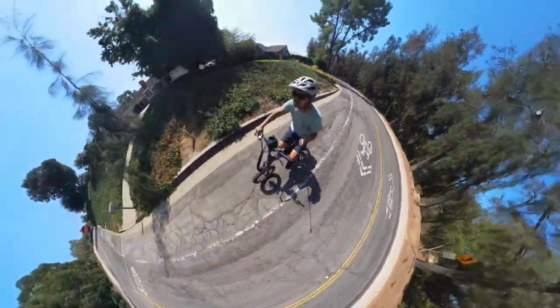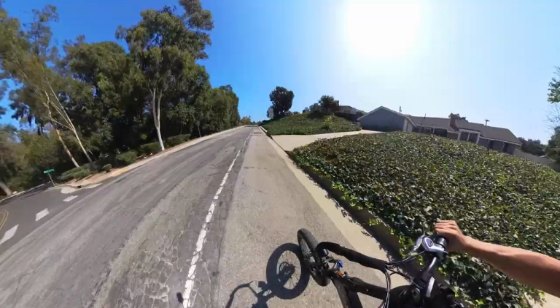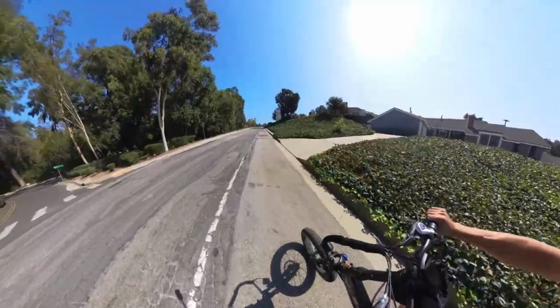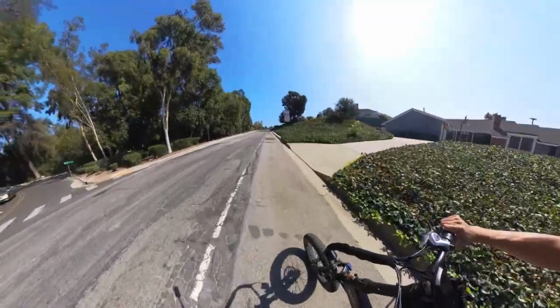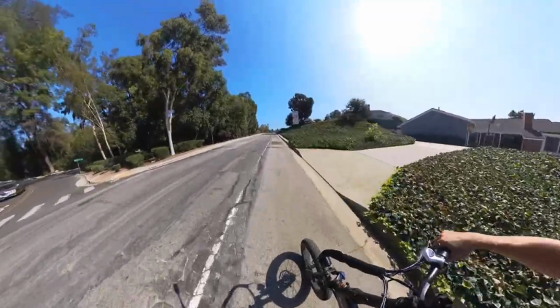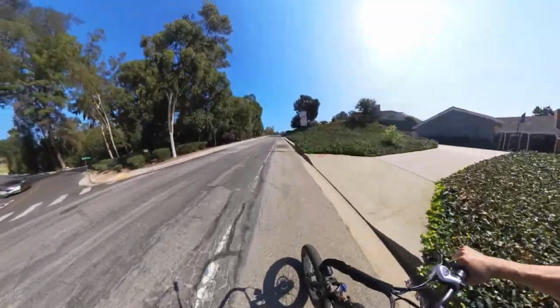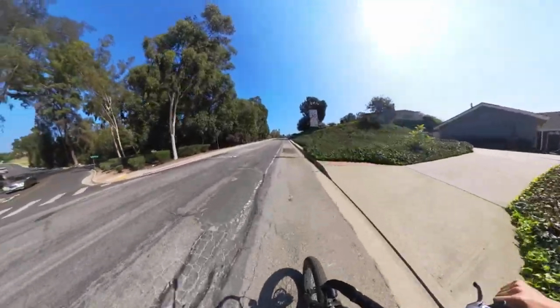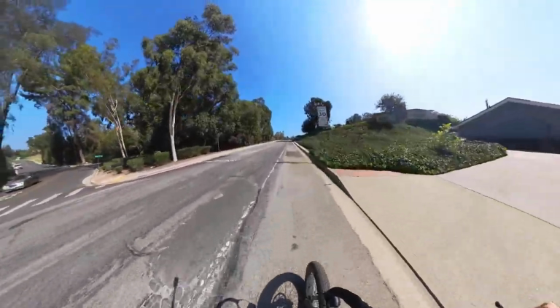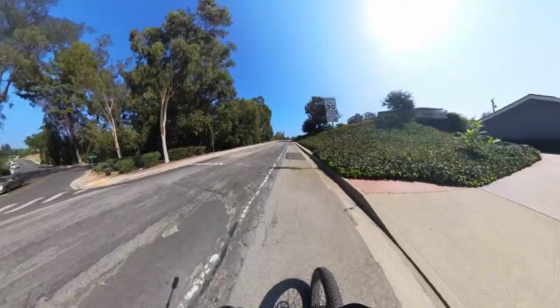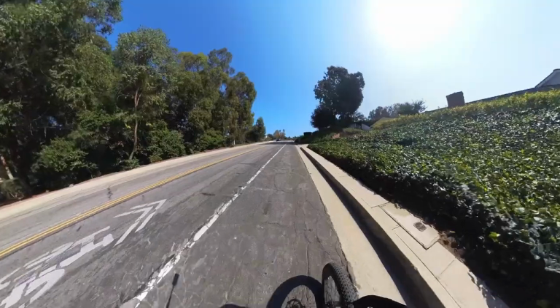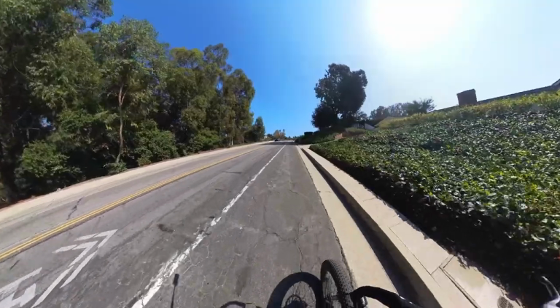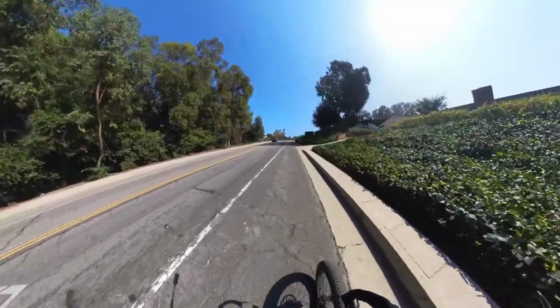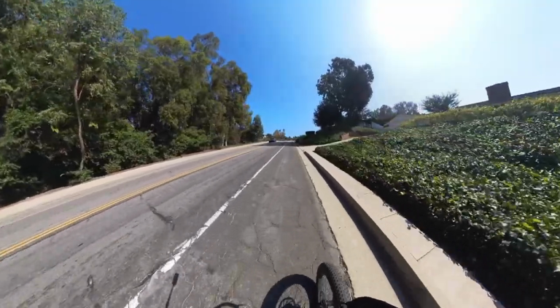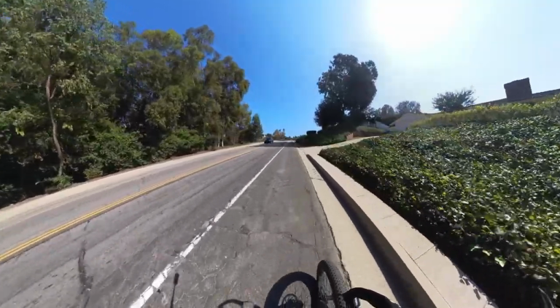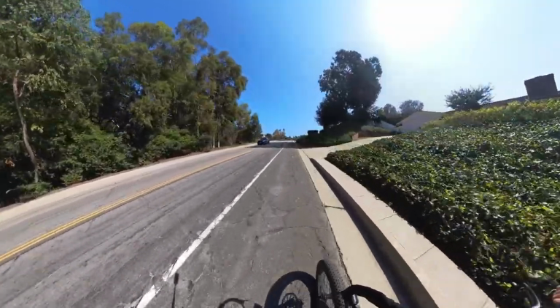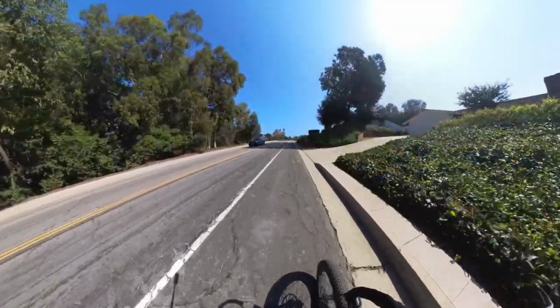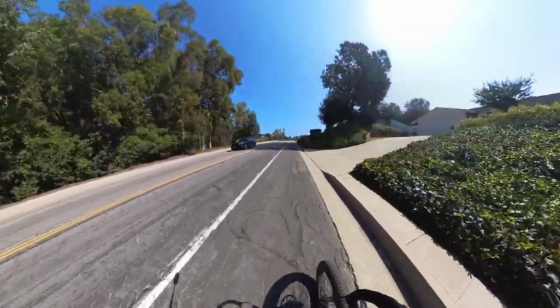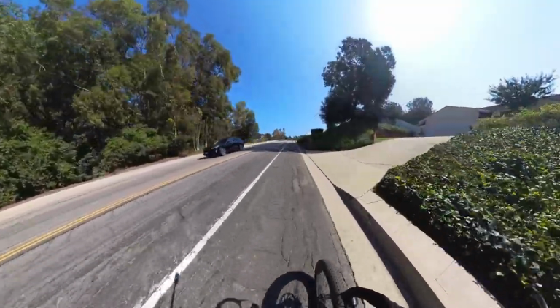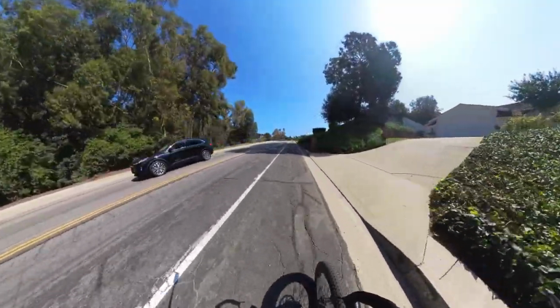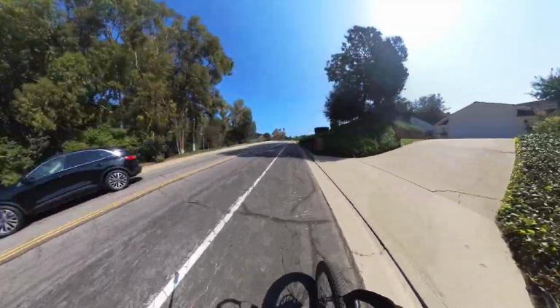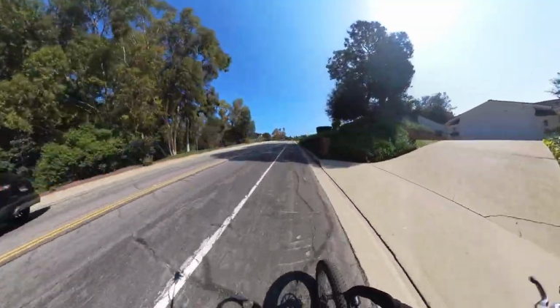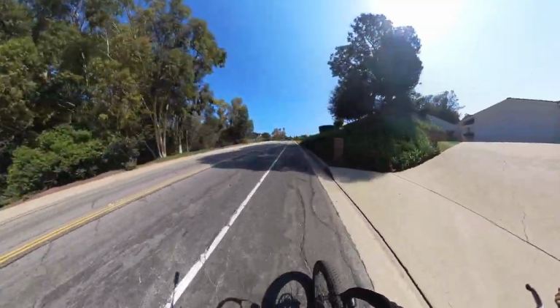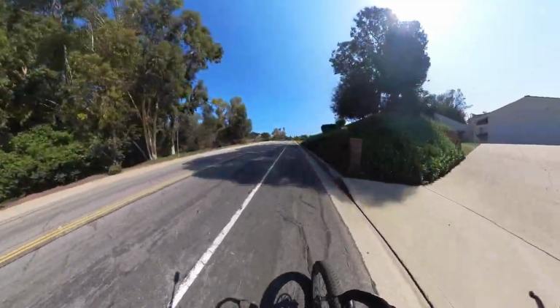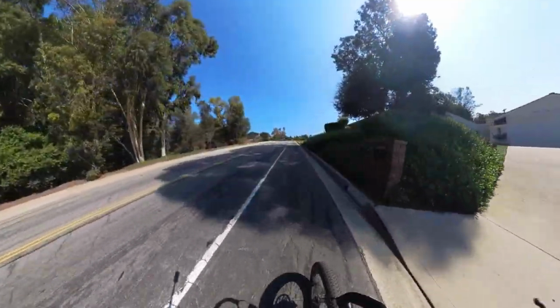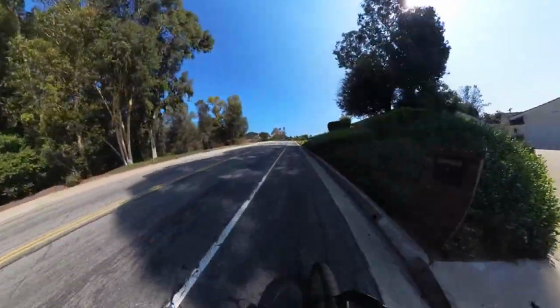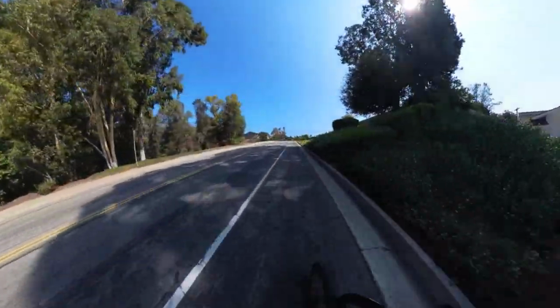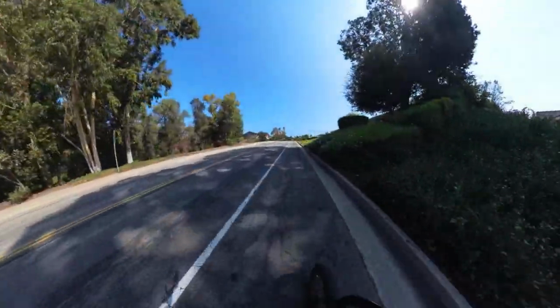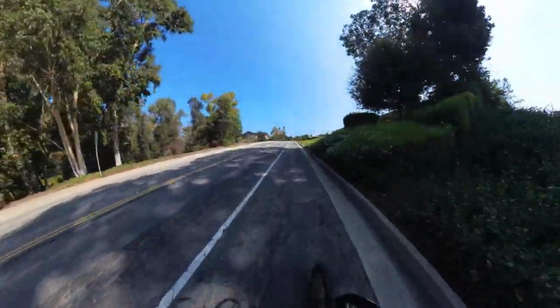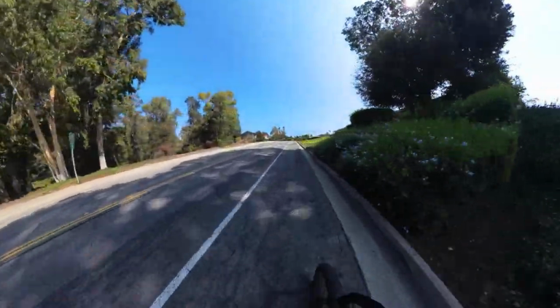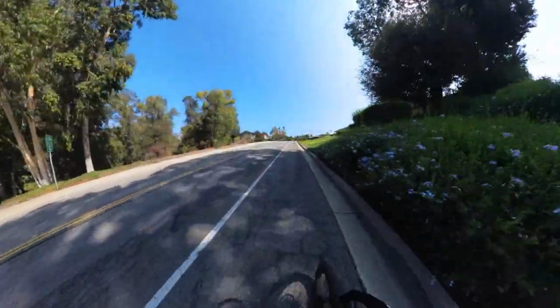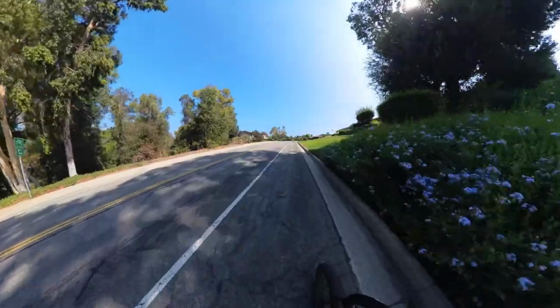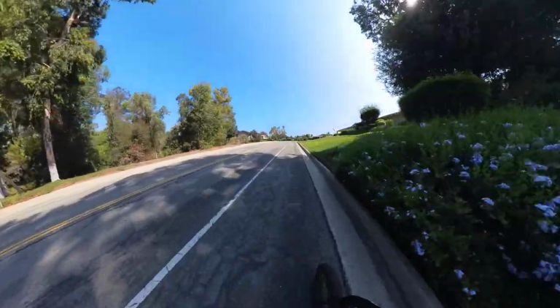Let's see how it does on the hill climb. It's got to be 10% right here. 12 miles an hour — not bad.